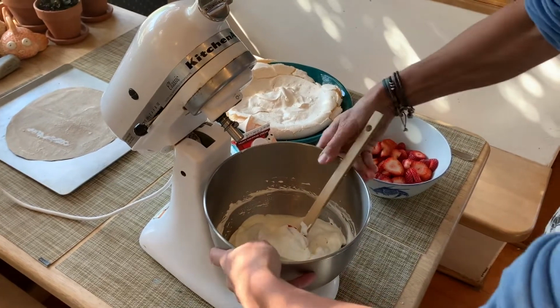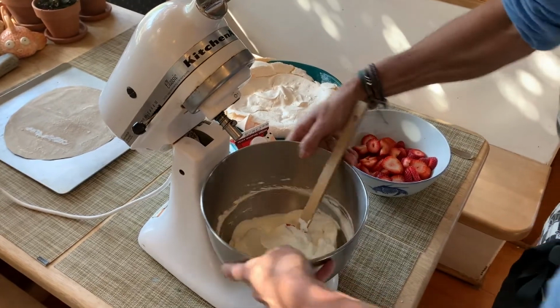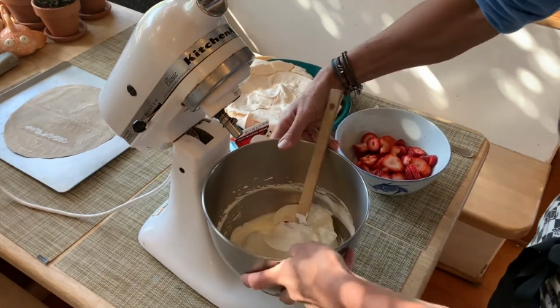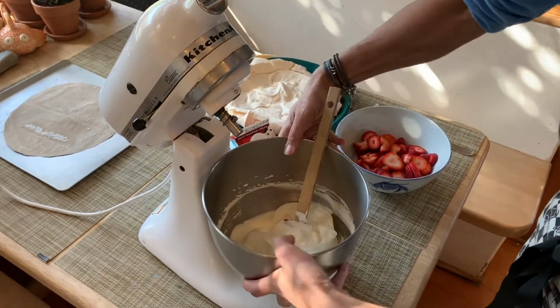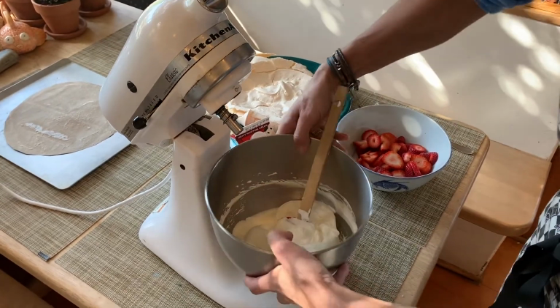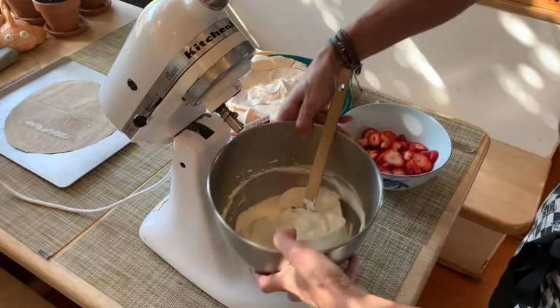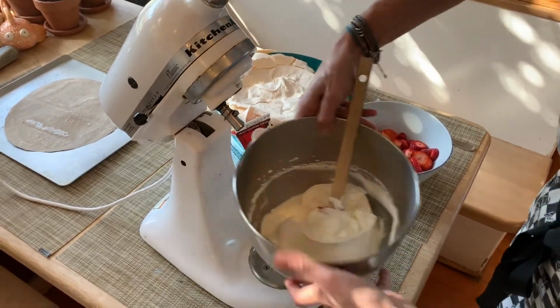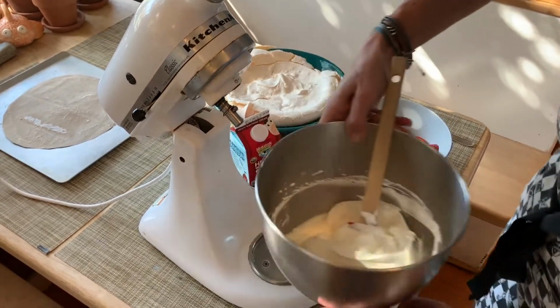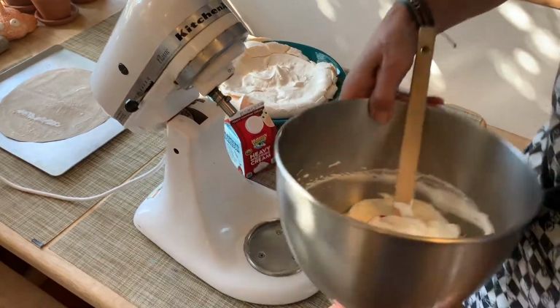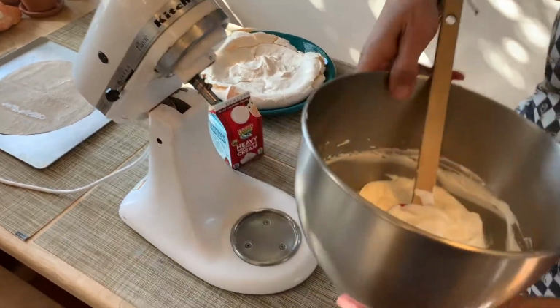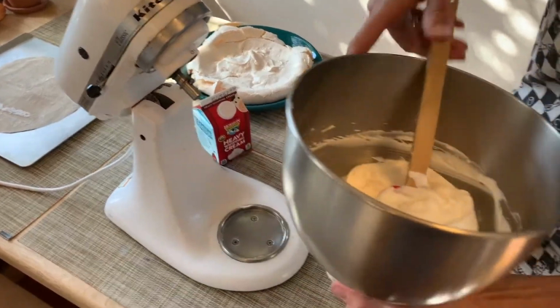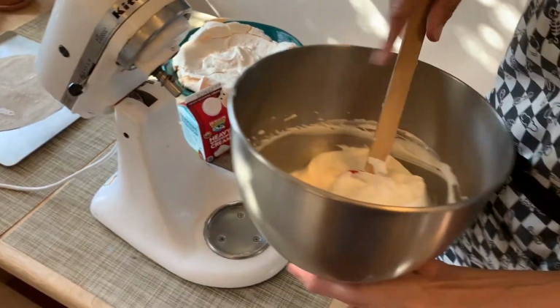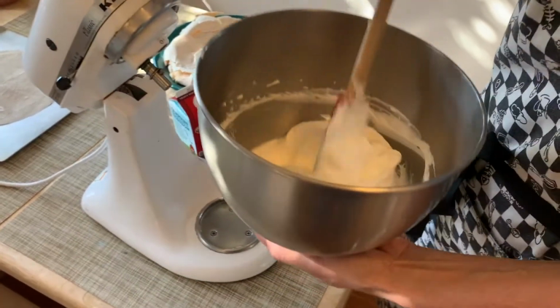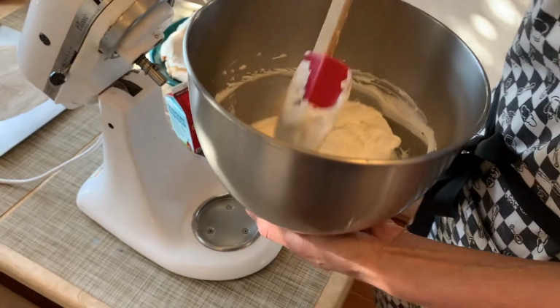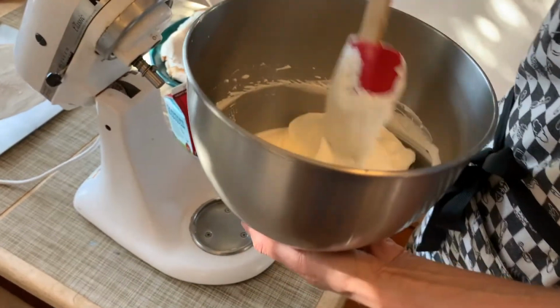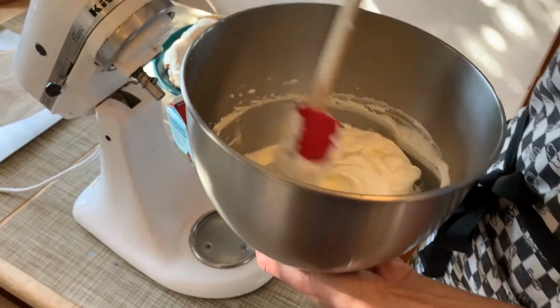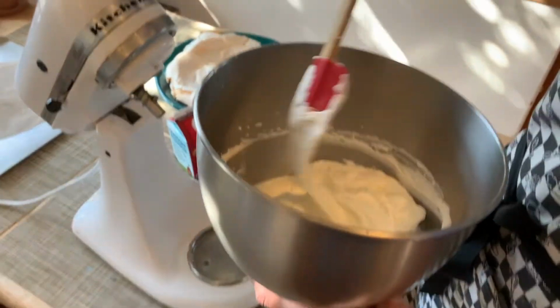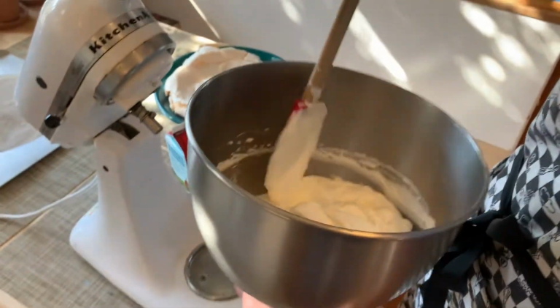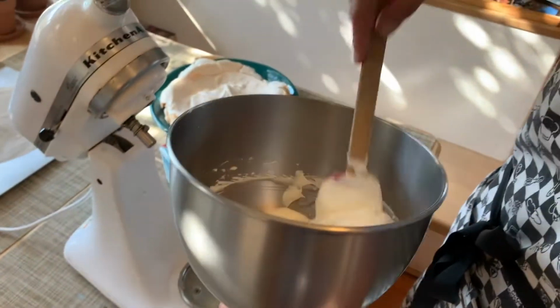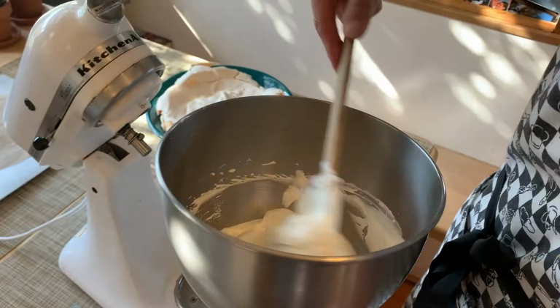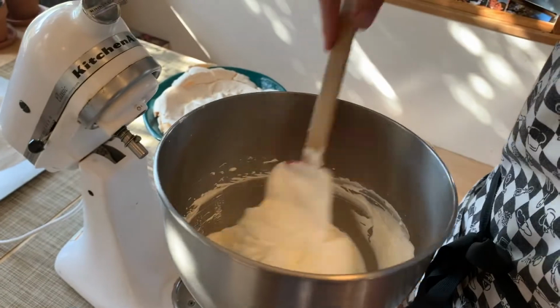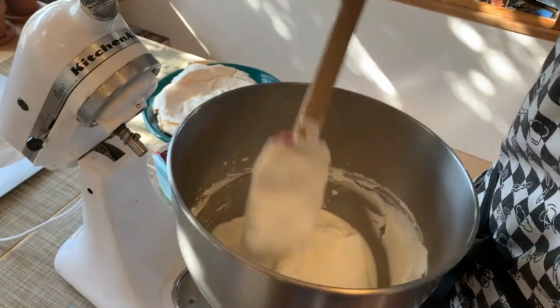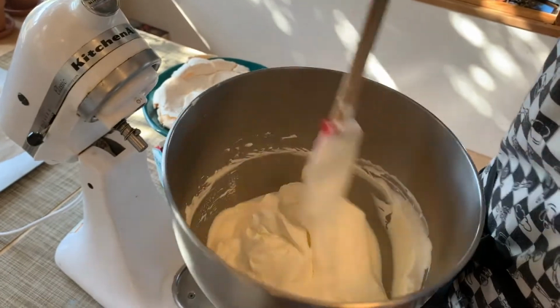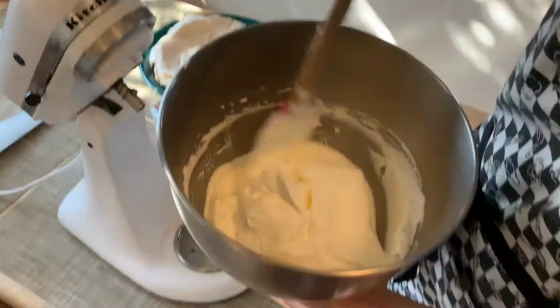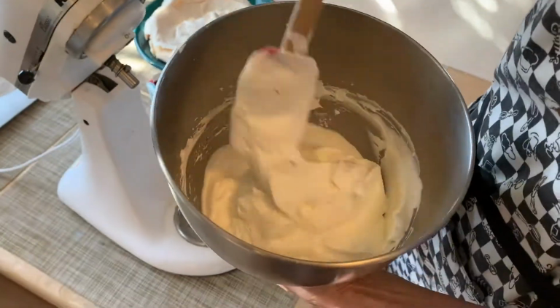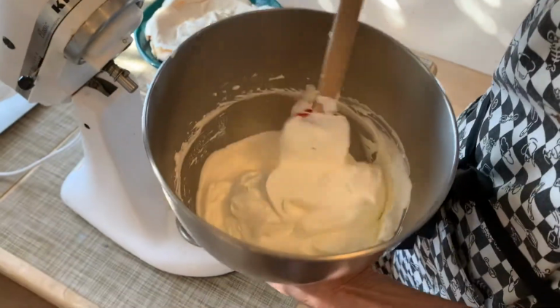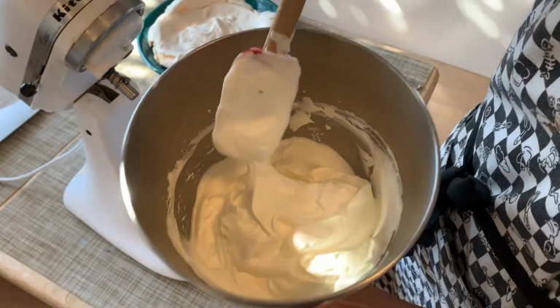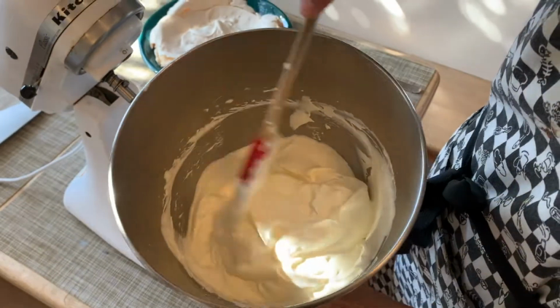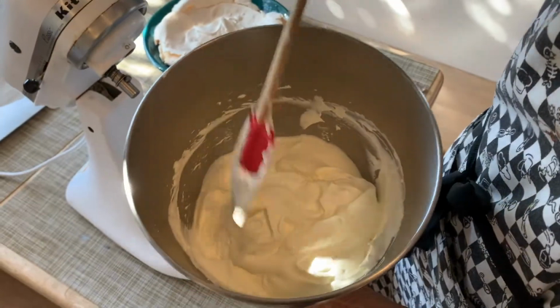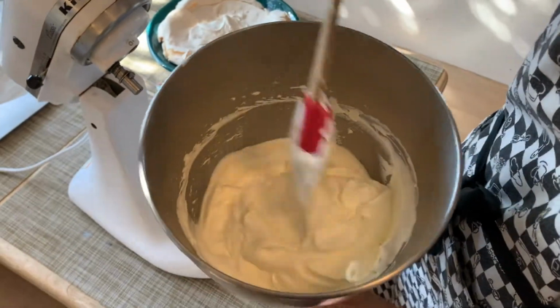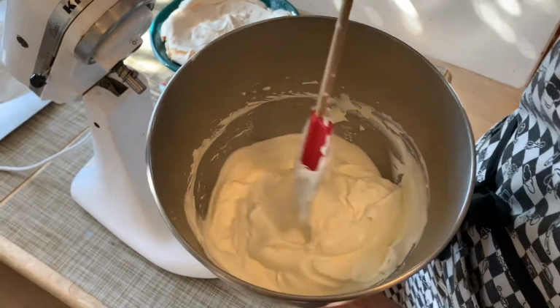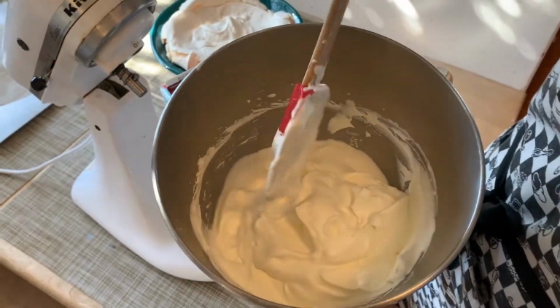Did you know if you over-whip cream, it can turn to butter? So make sure you don't over-whip it, but this is what it should look like.